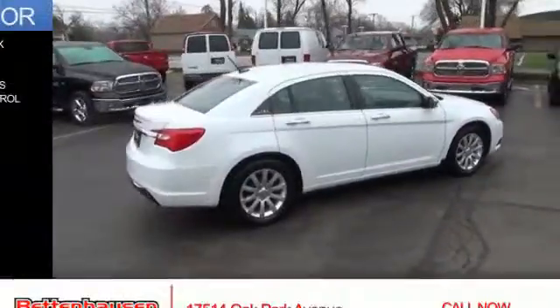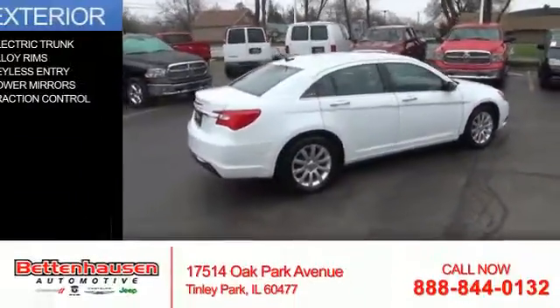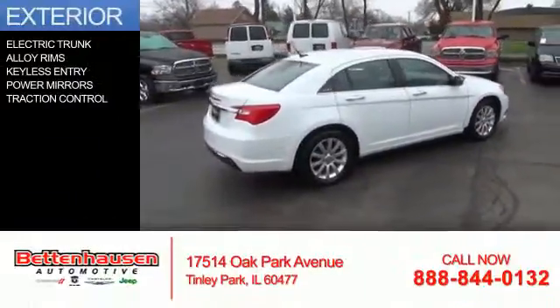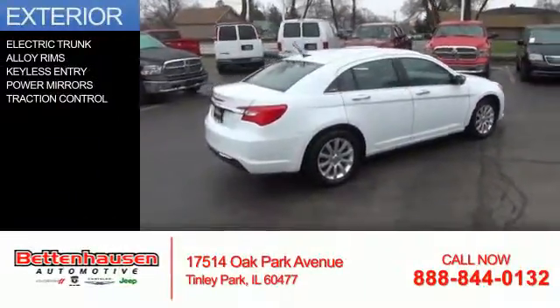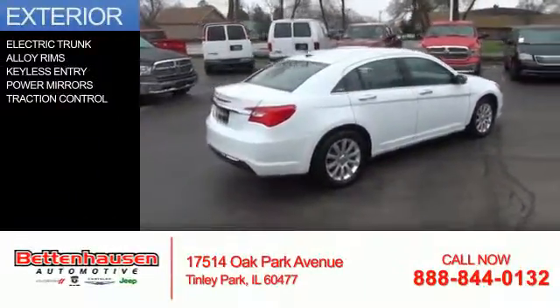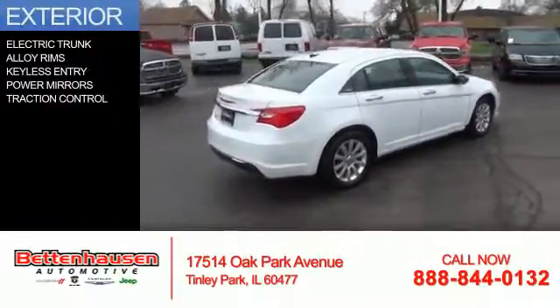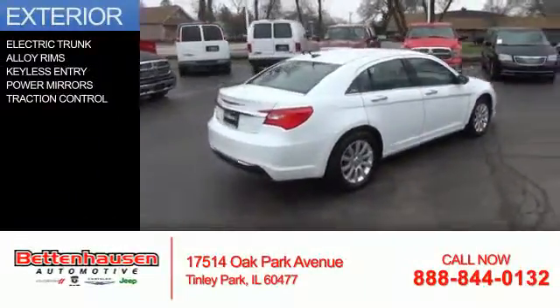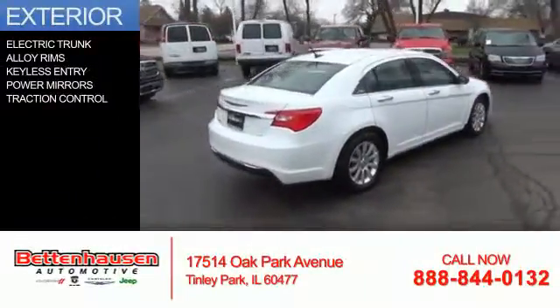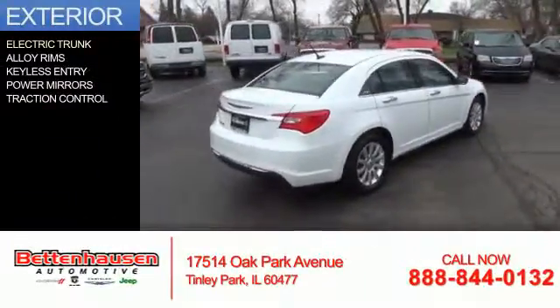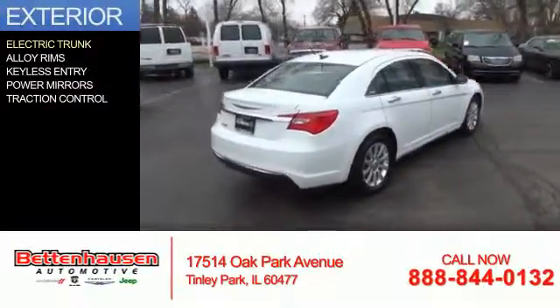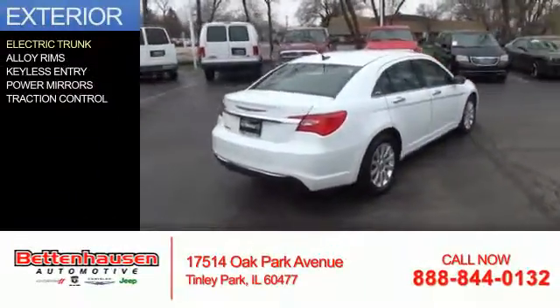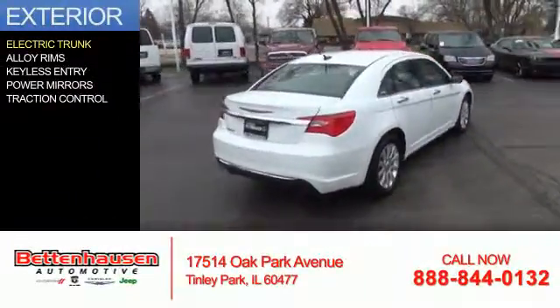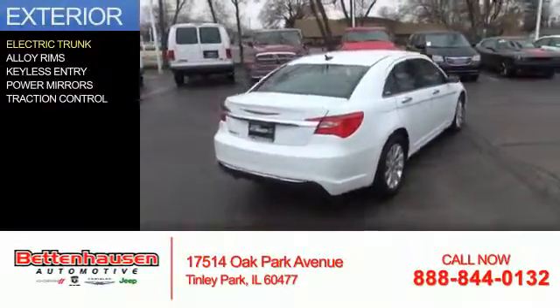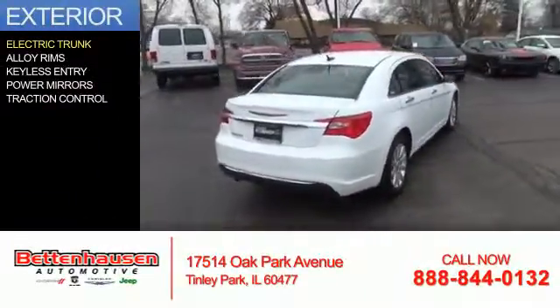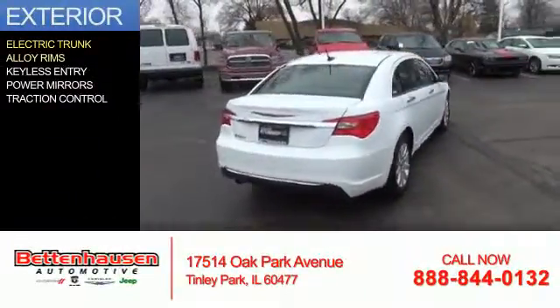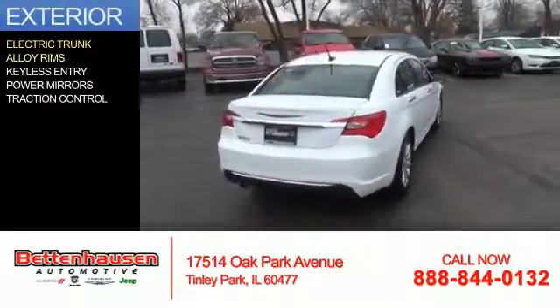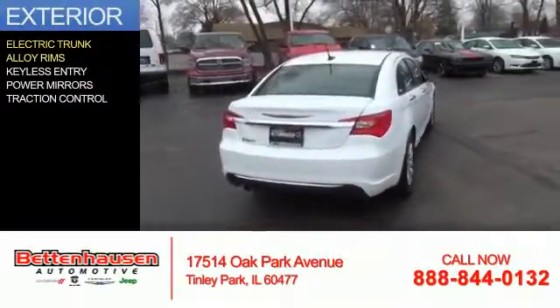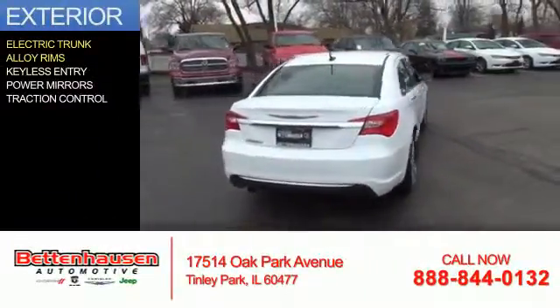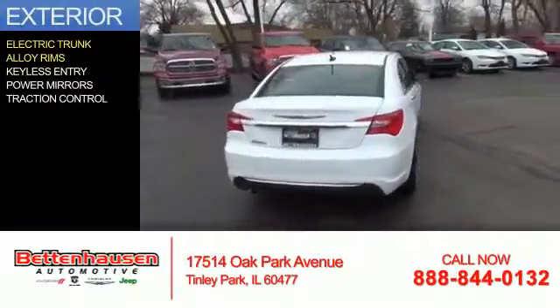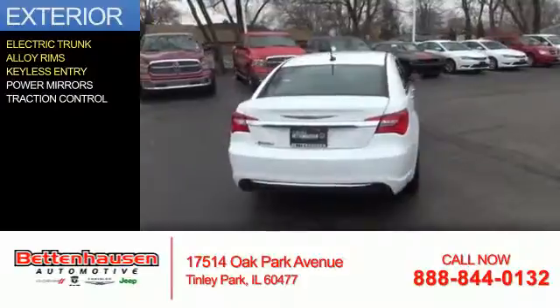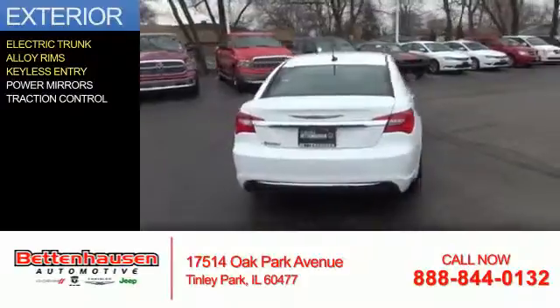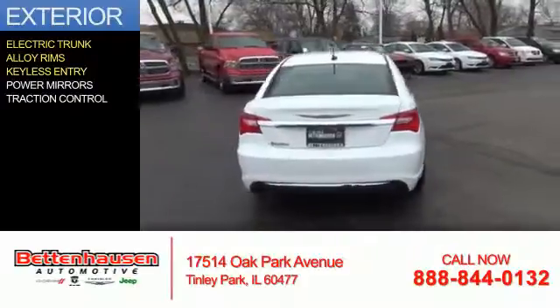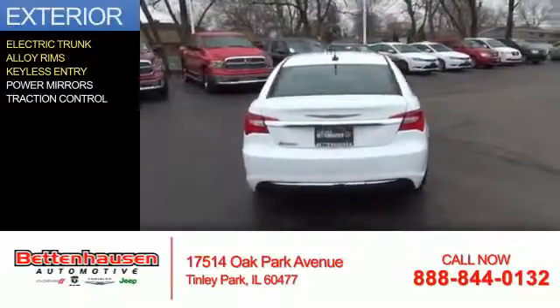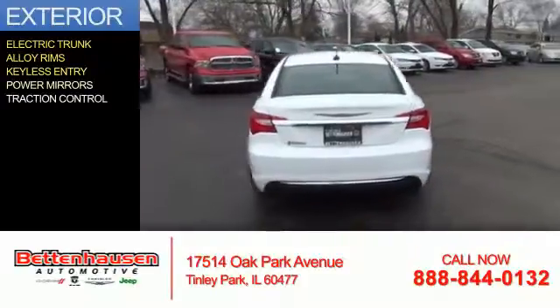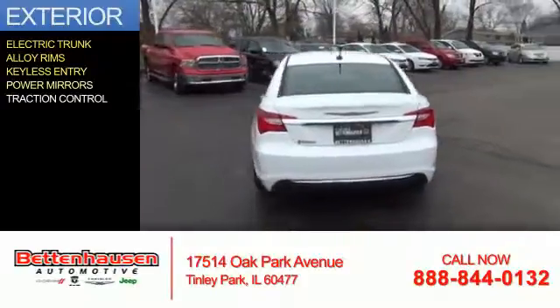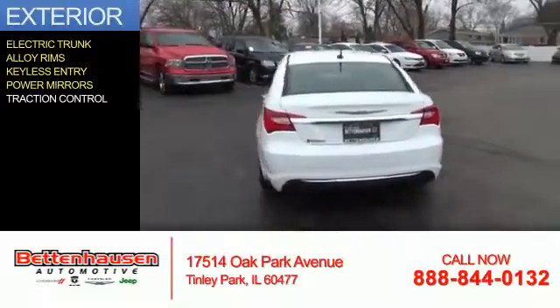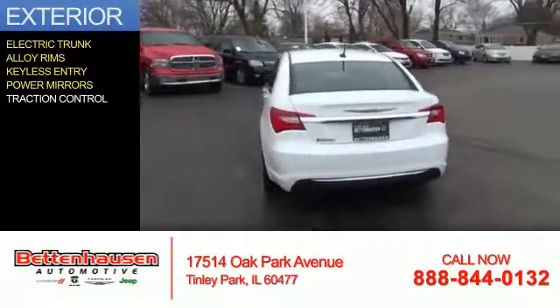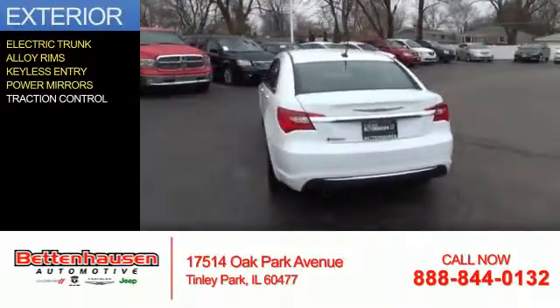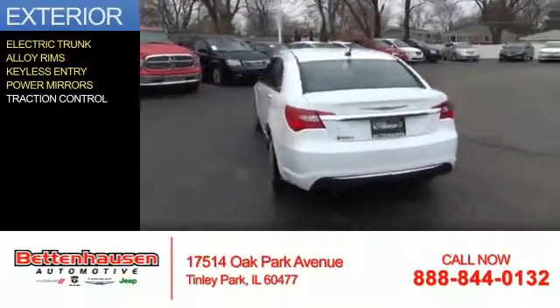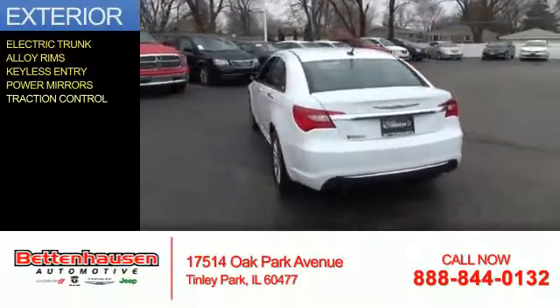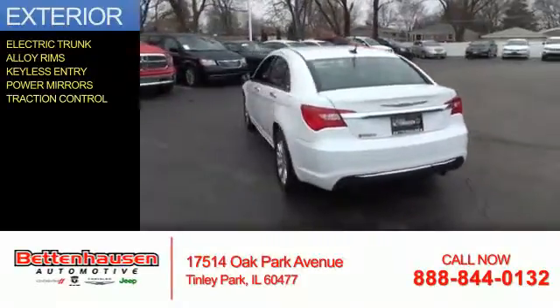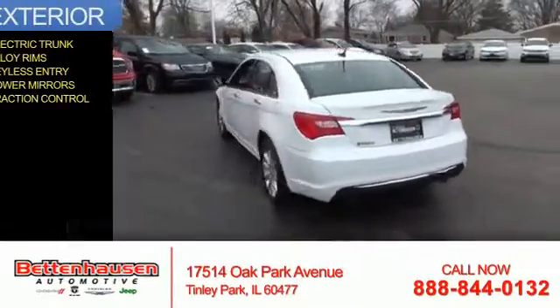The features include electric trunk, alloy rims, keyless entry, power mirrors, and traction control.